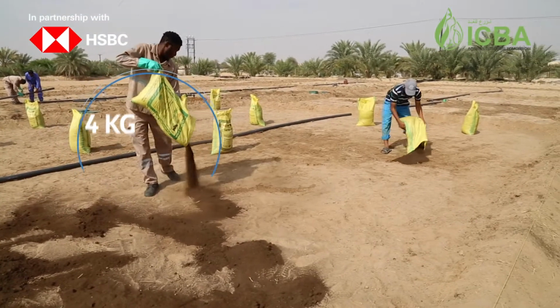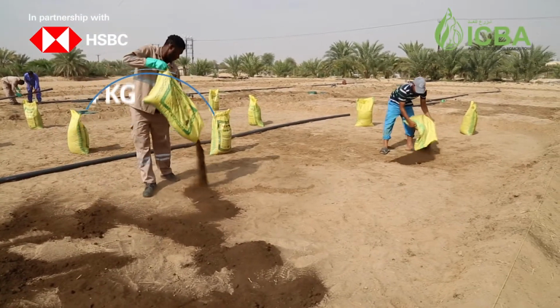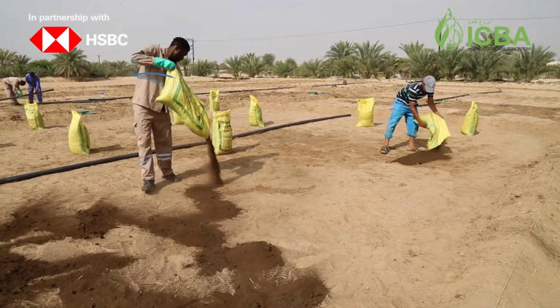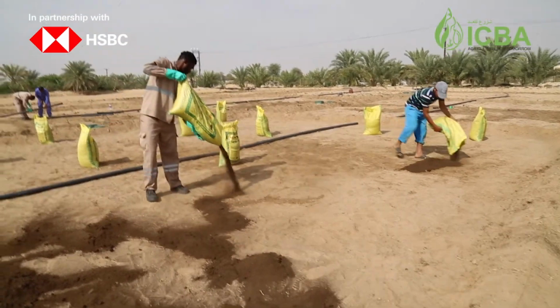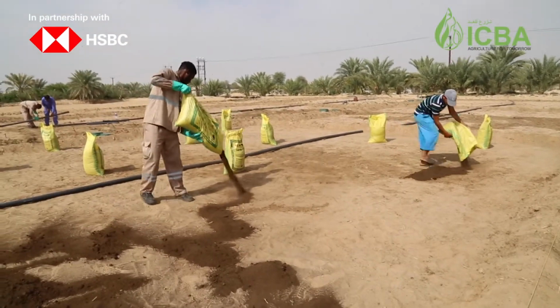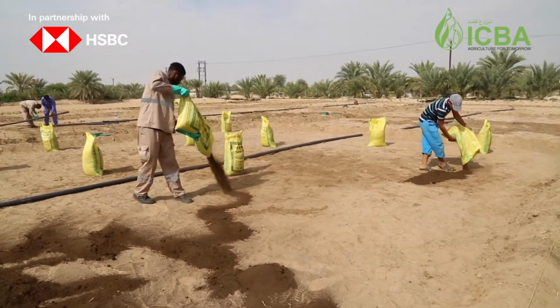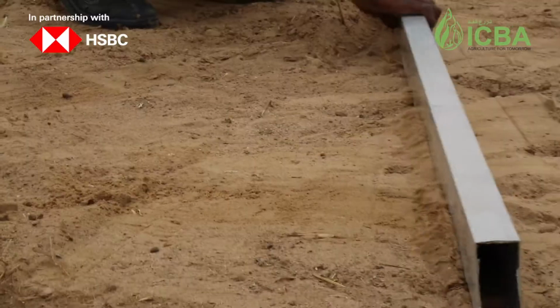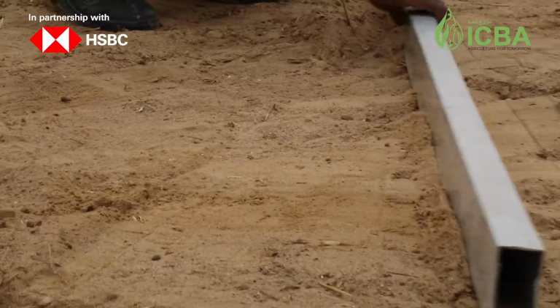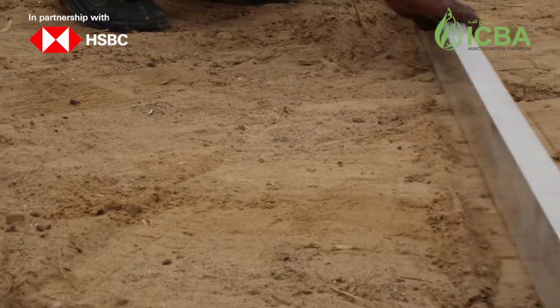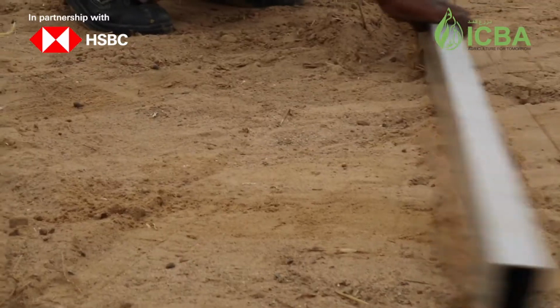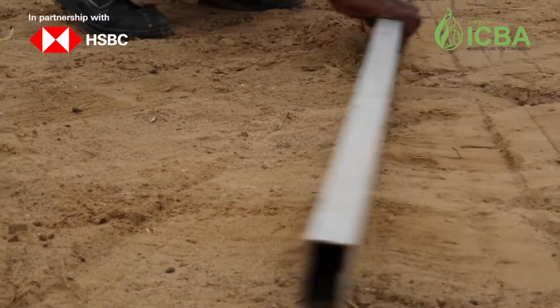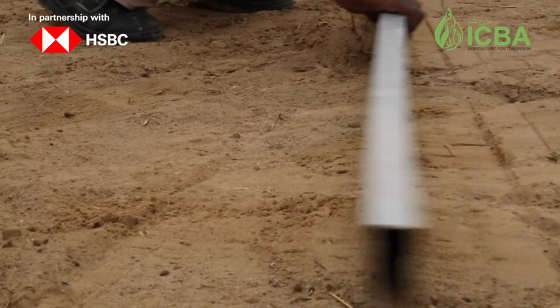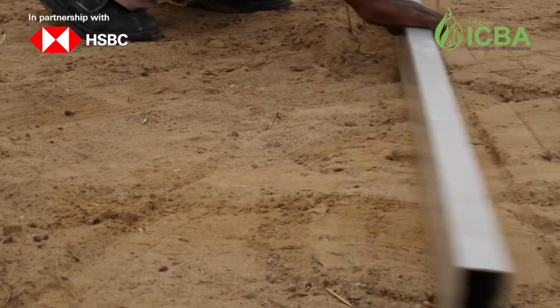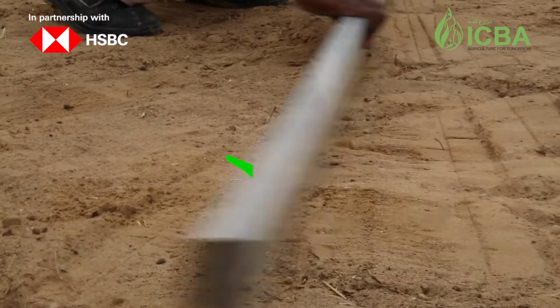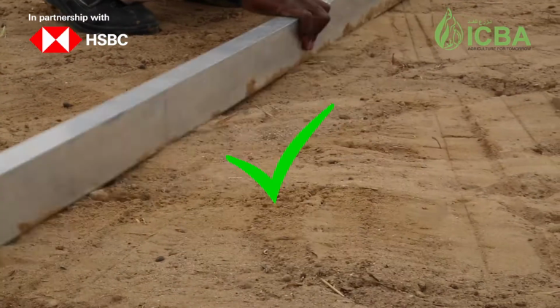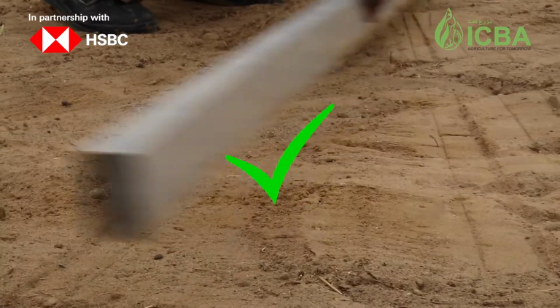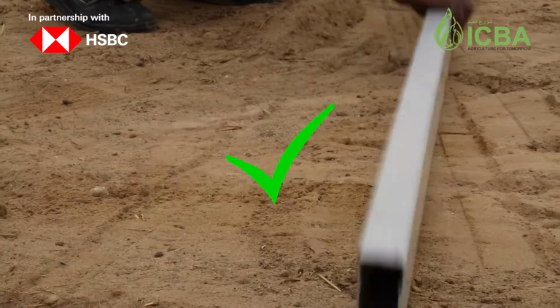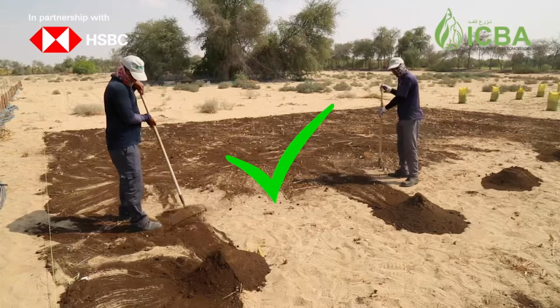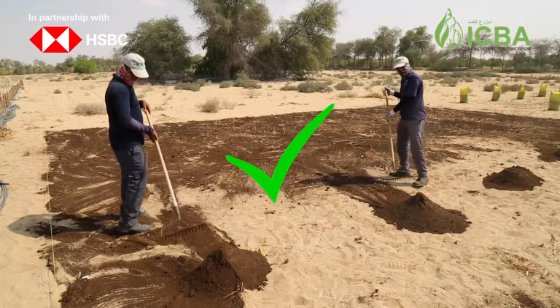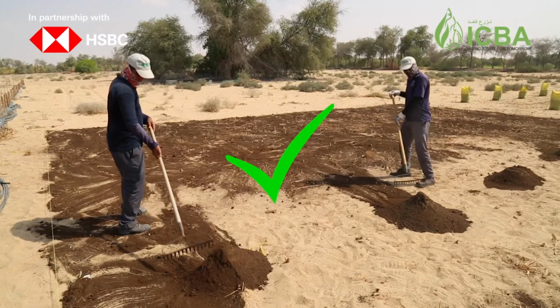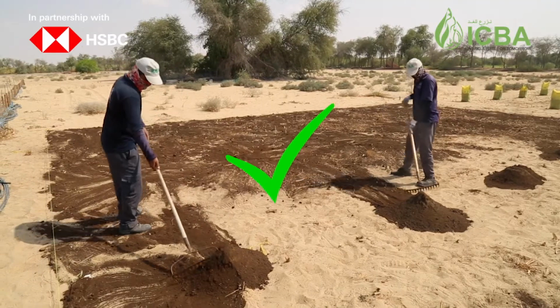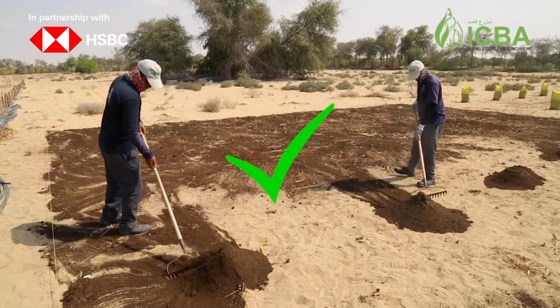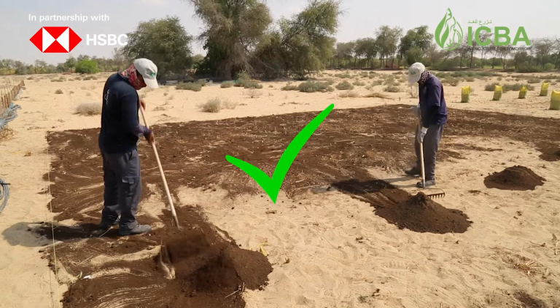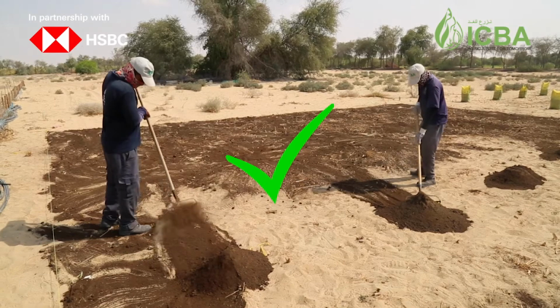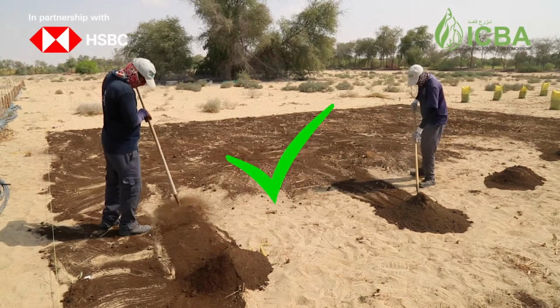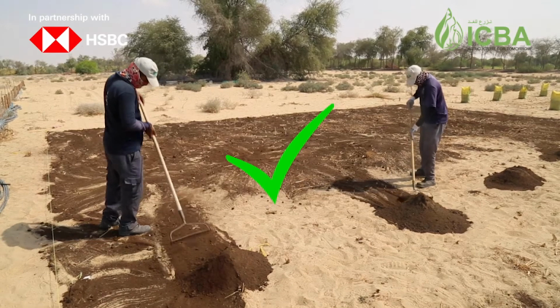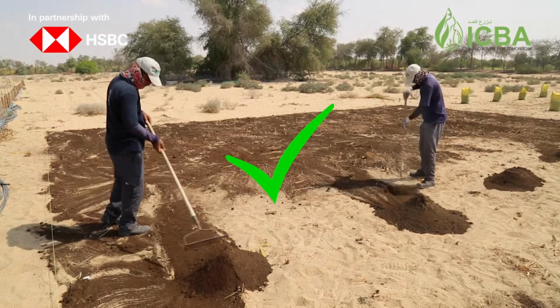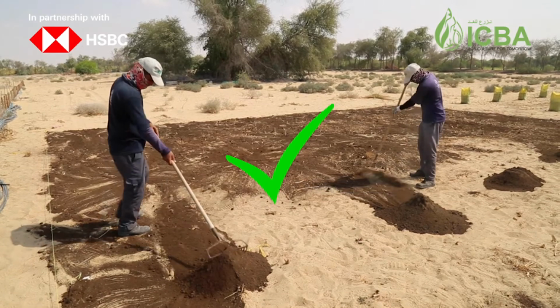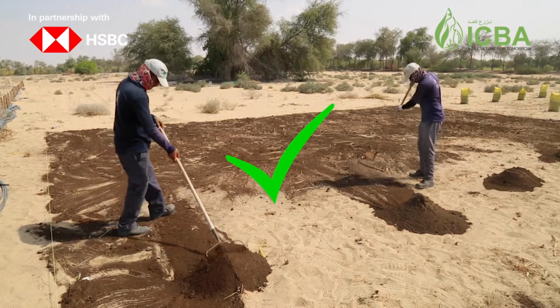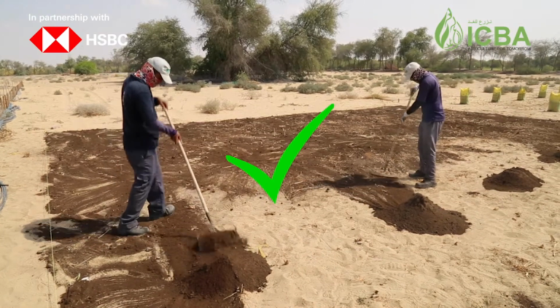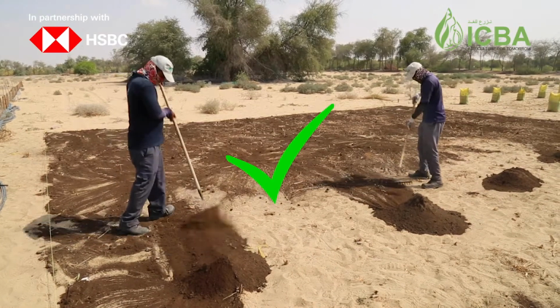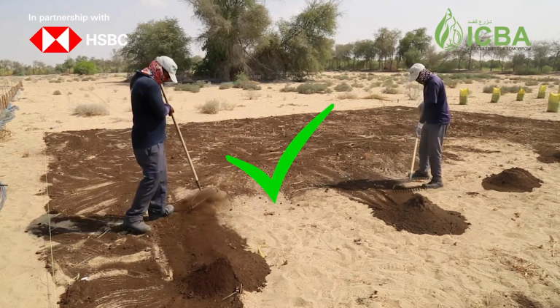After the manure incorporation, the fields should be leveled and a proper irrigation system should be installed.